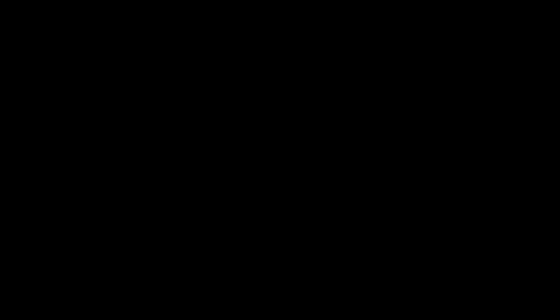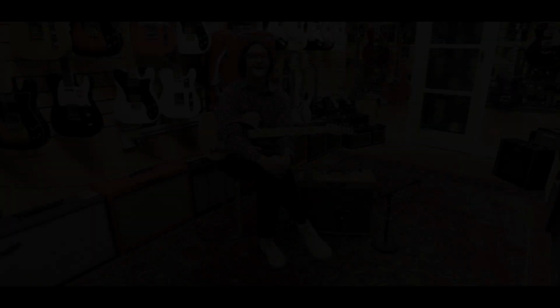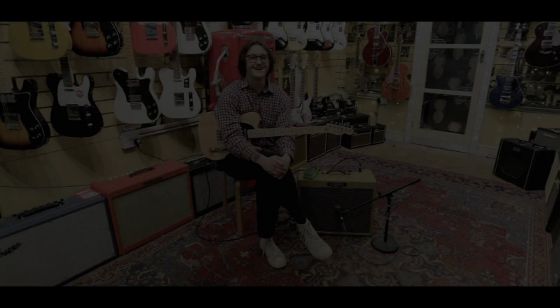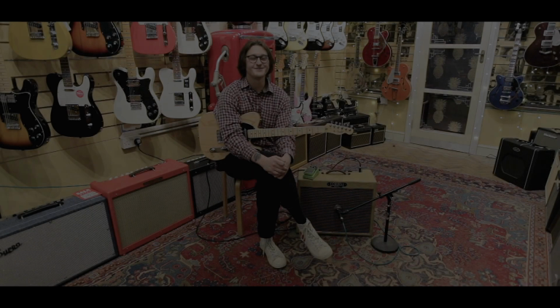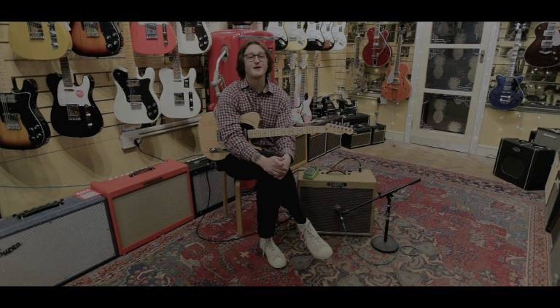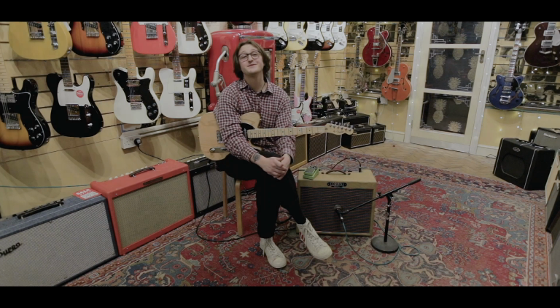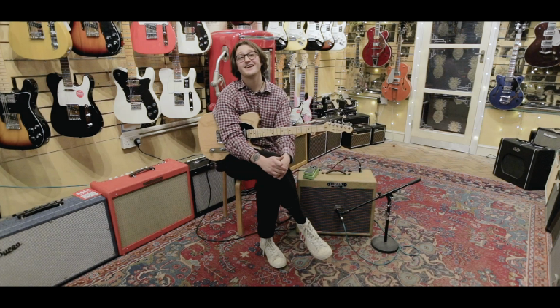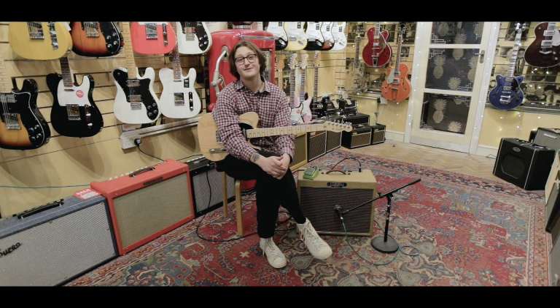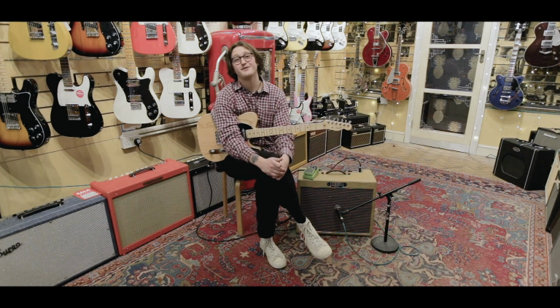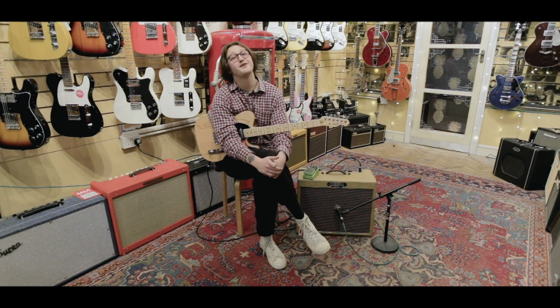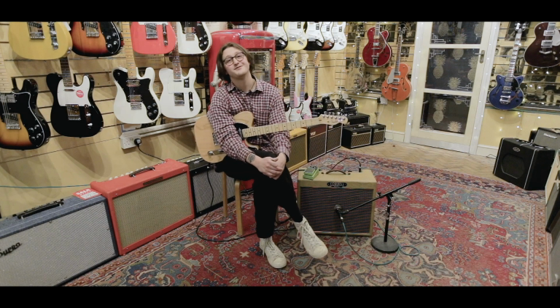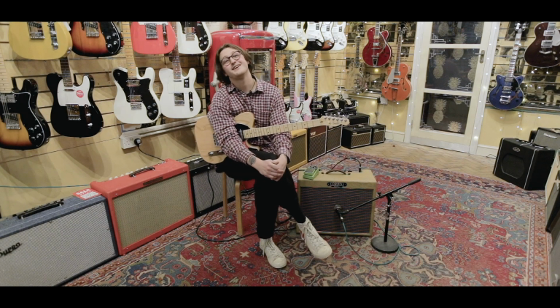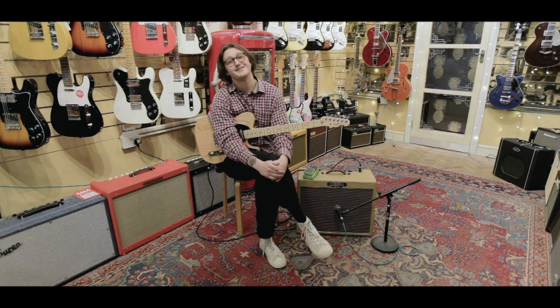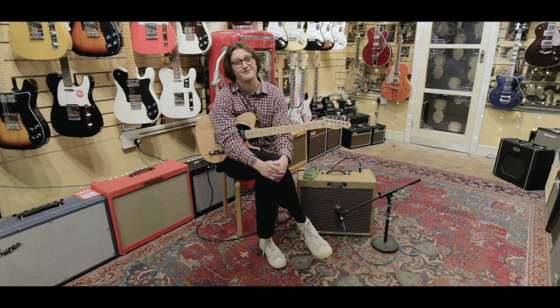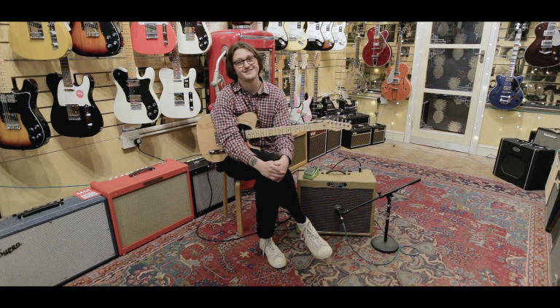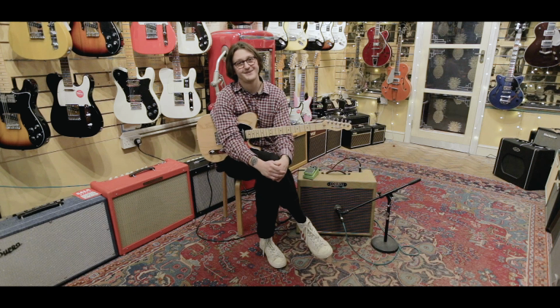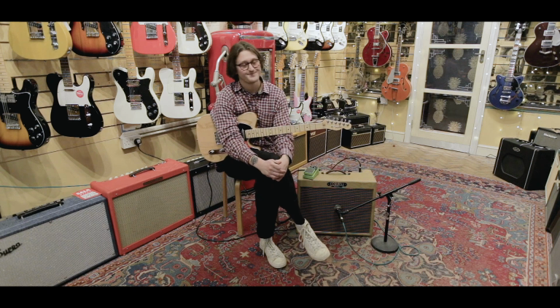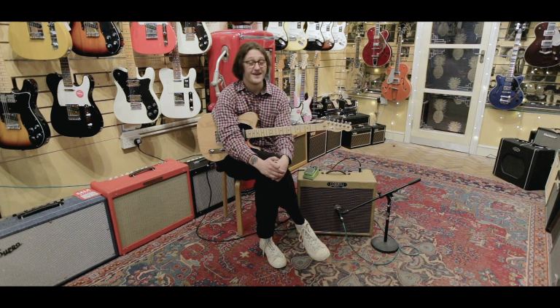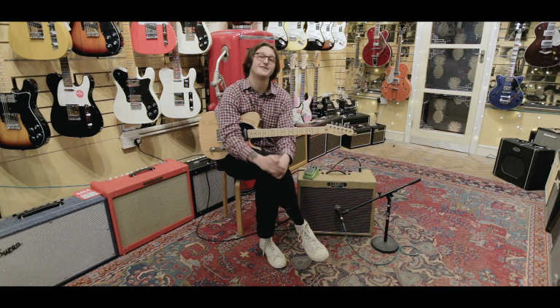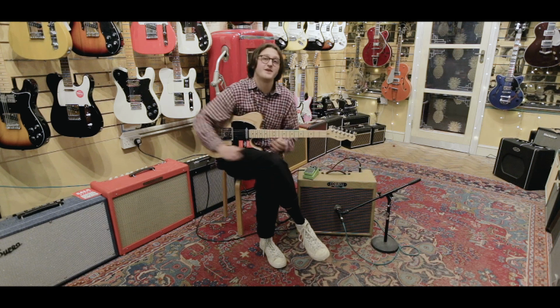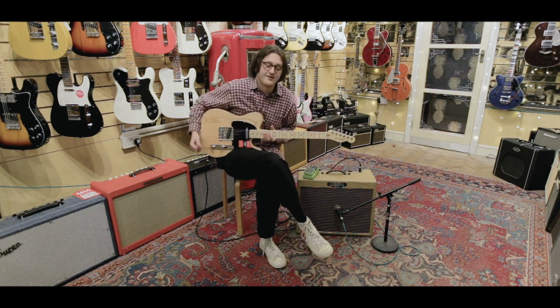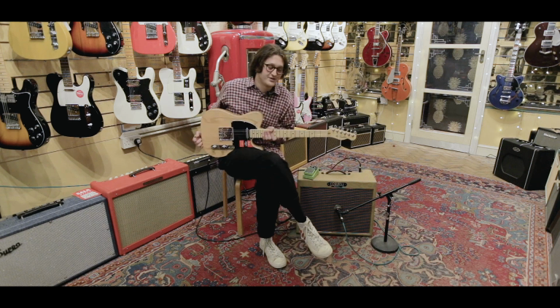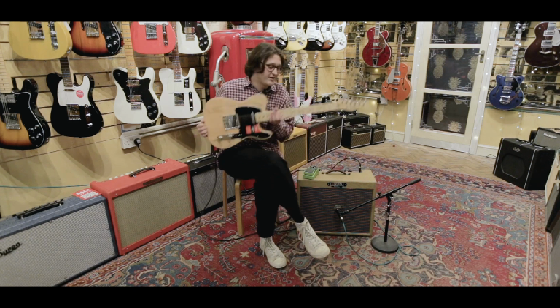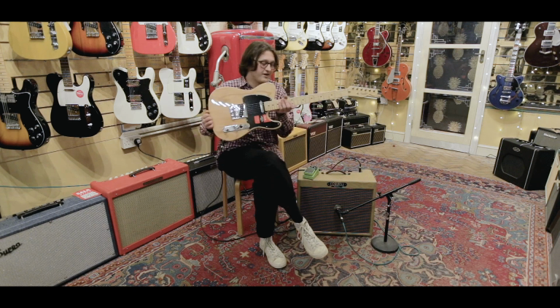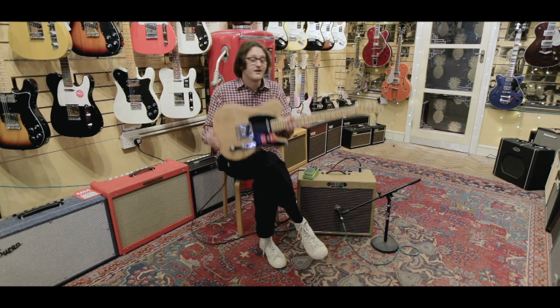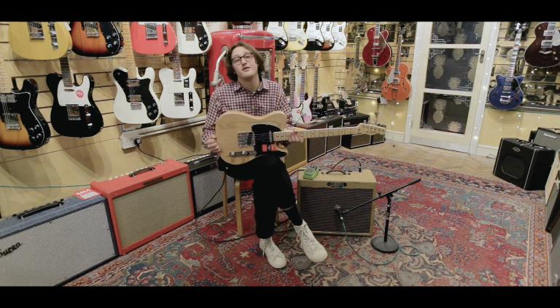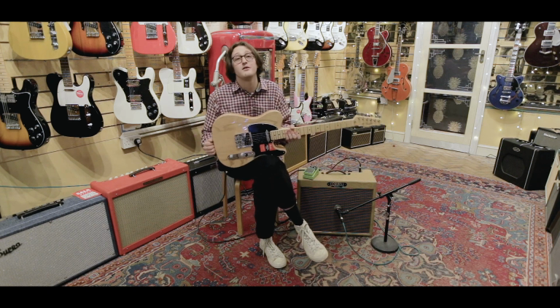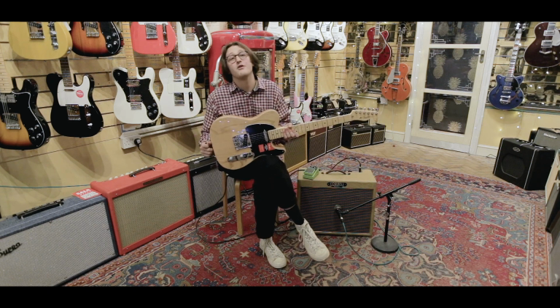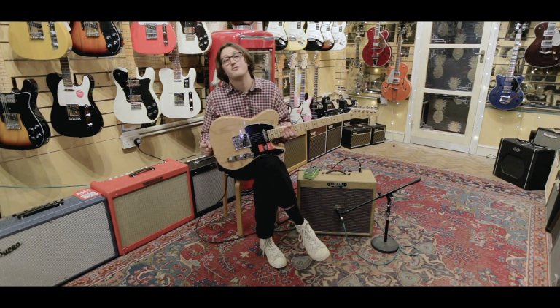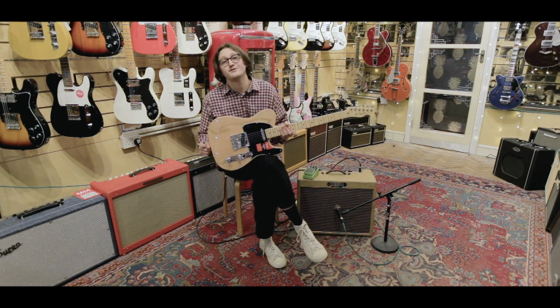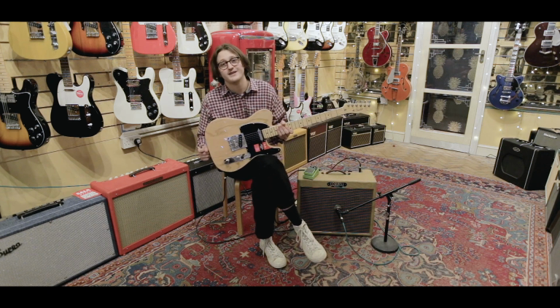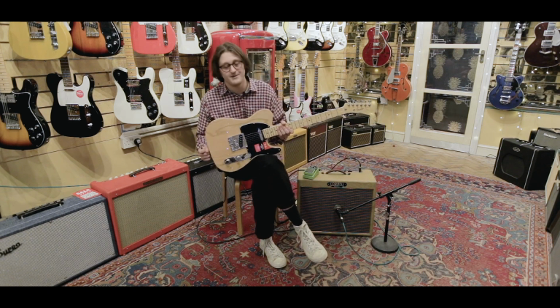Hi guys, welcome to the next episode of Focus on Sounds here at Regent Sounds, and this week we're showing you the American Professional Telly.